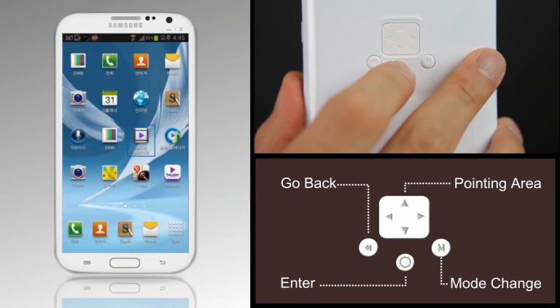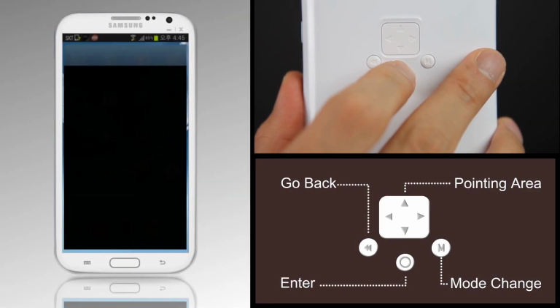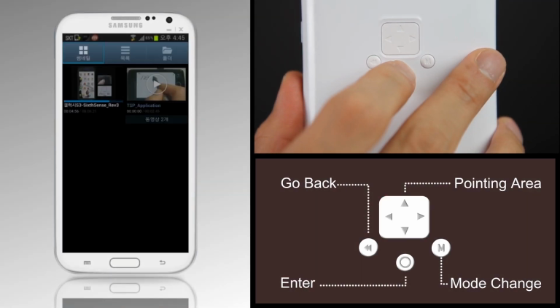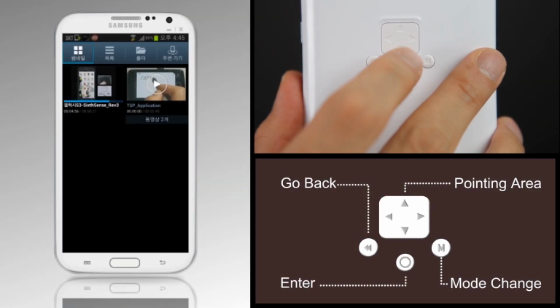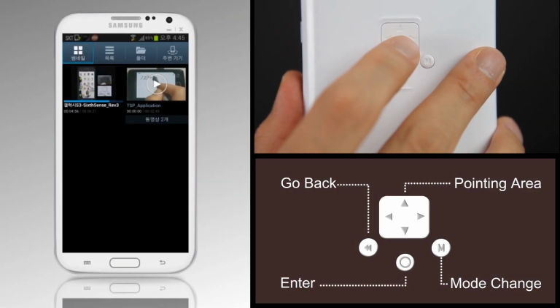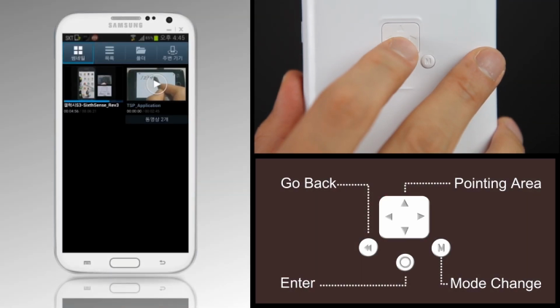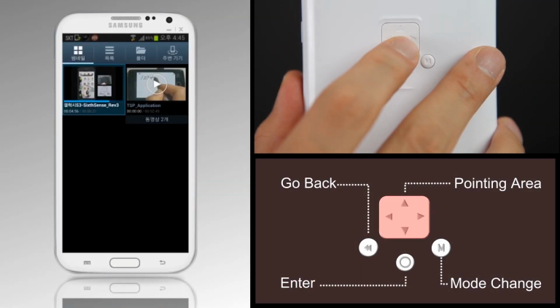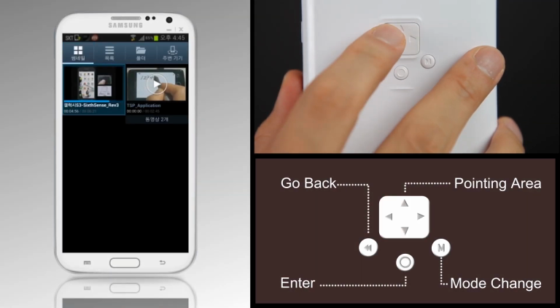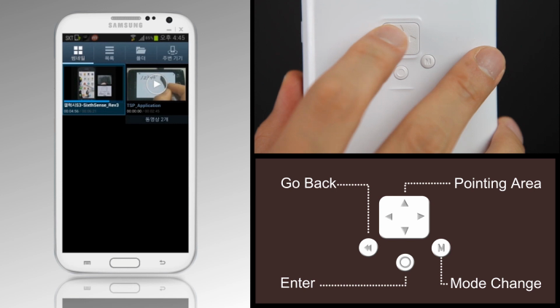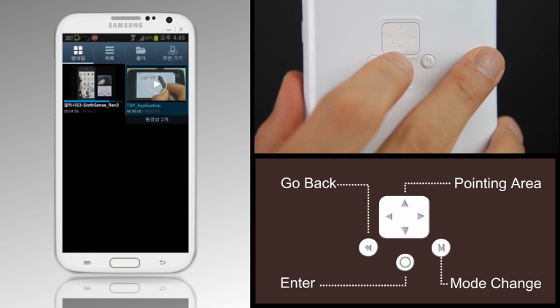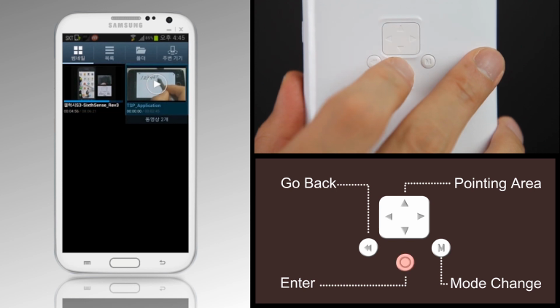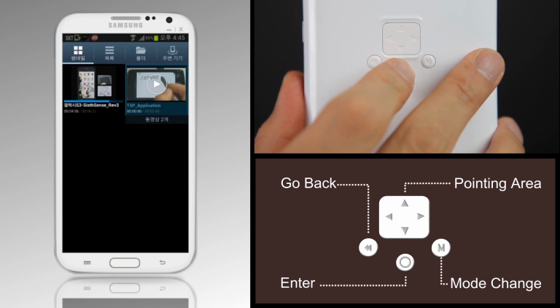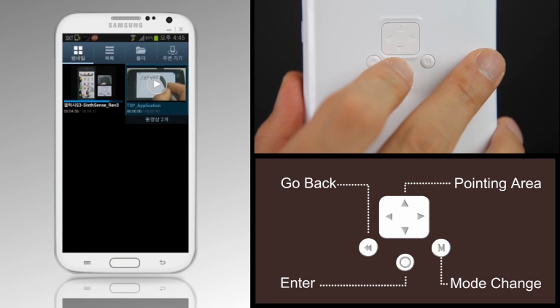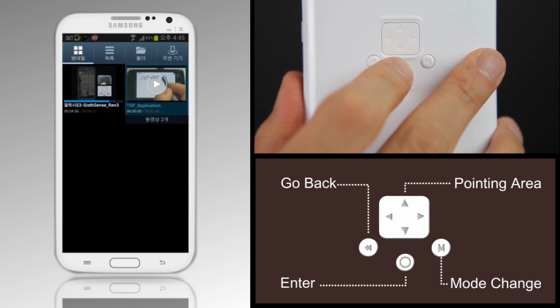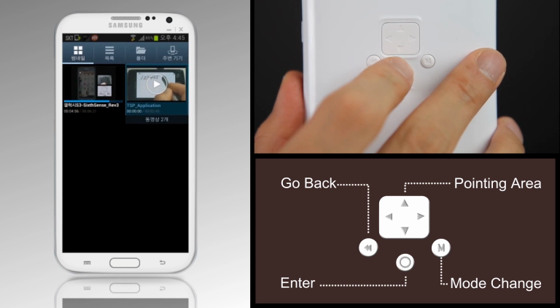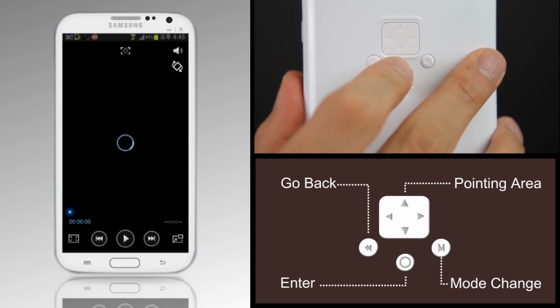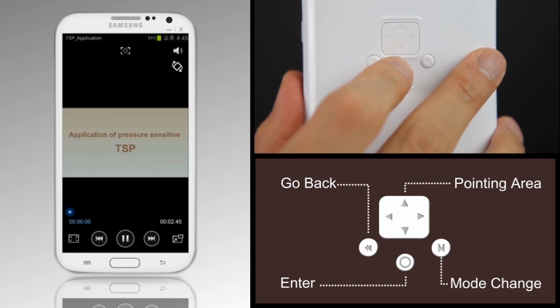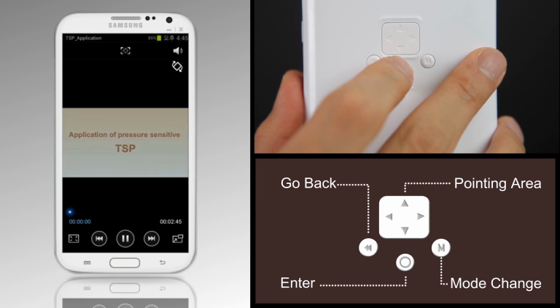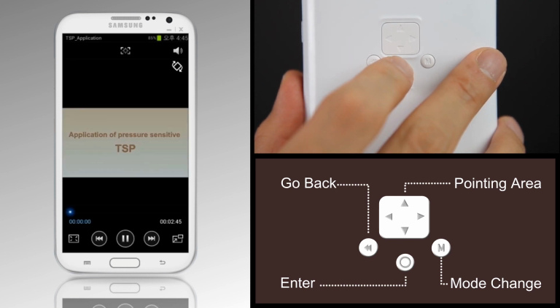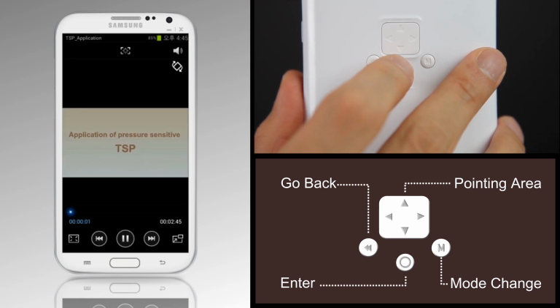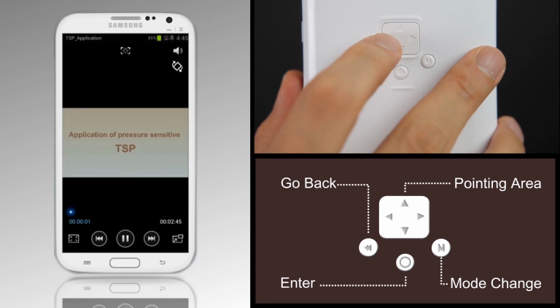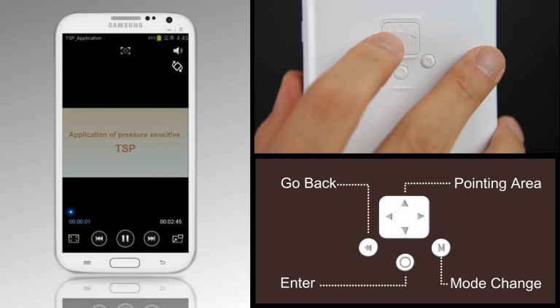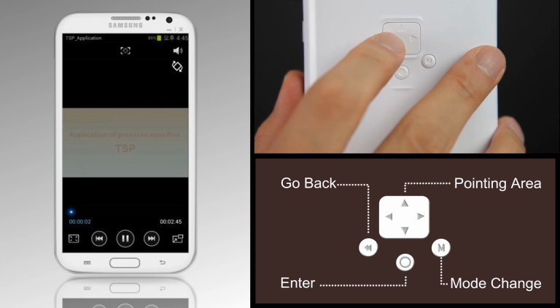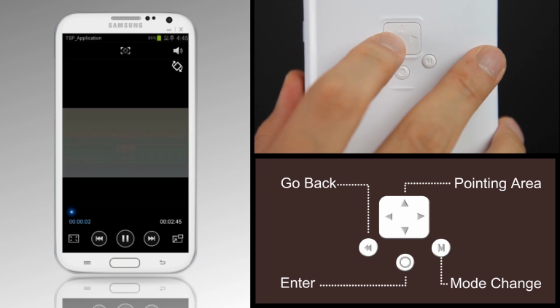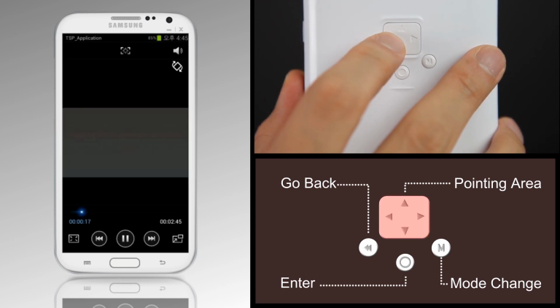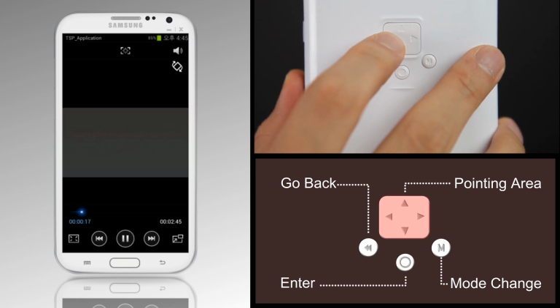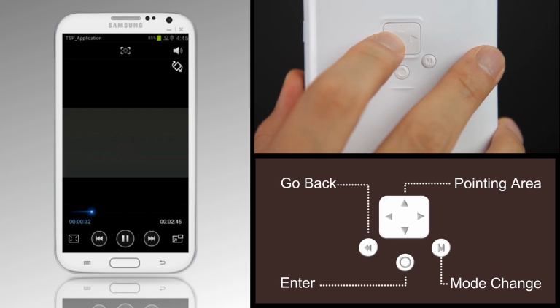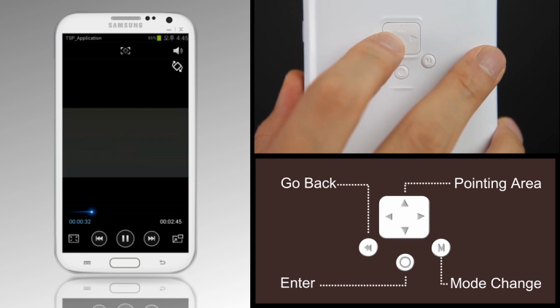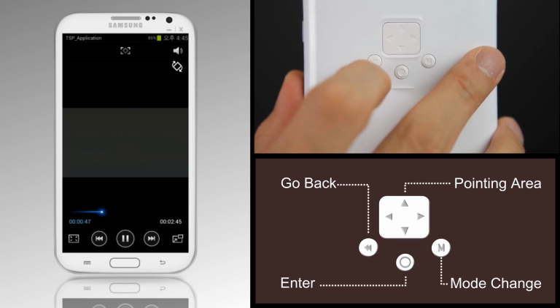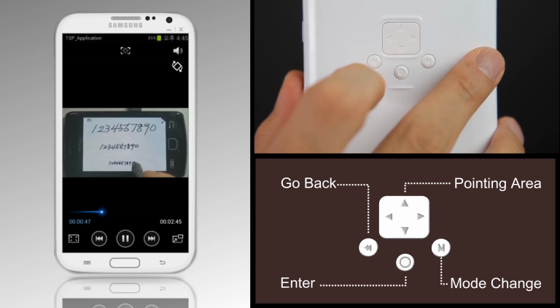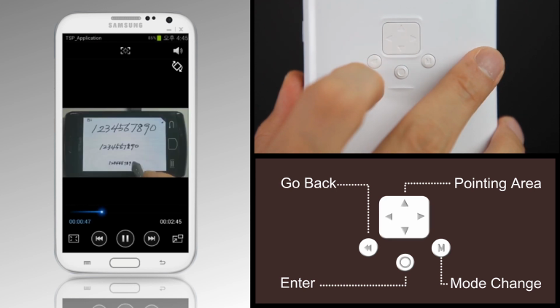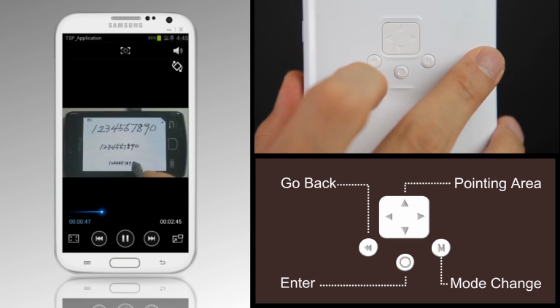When playing a video, you can scroll down the screen more delicately than when using your fingers.